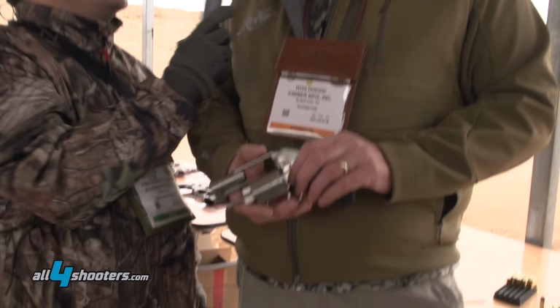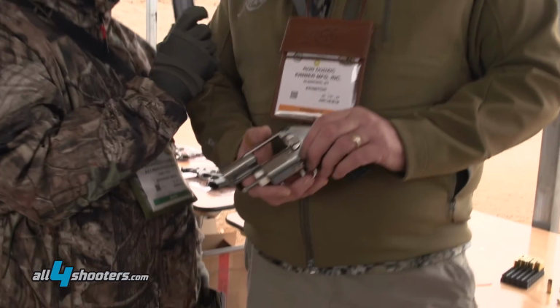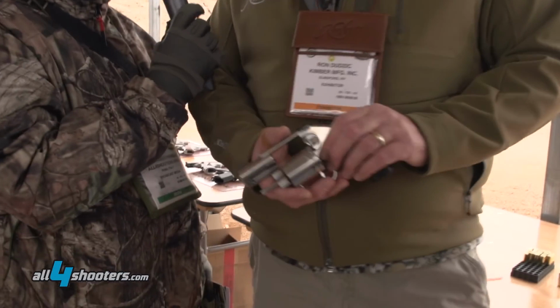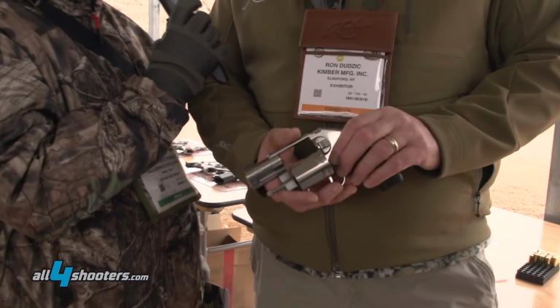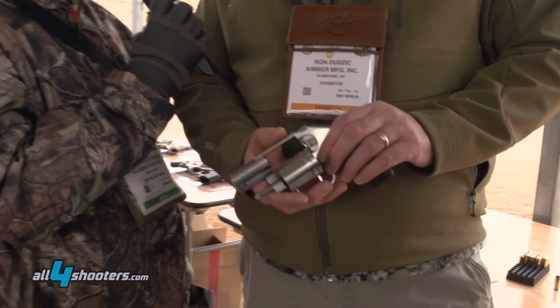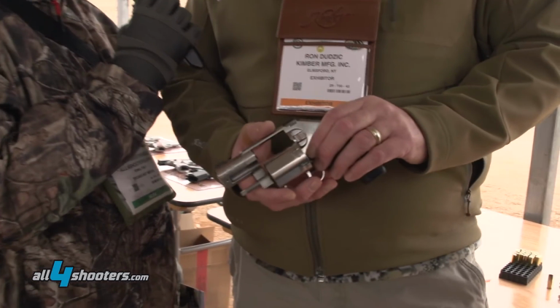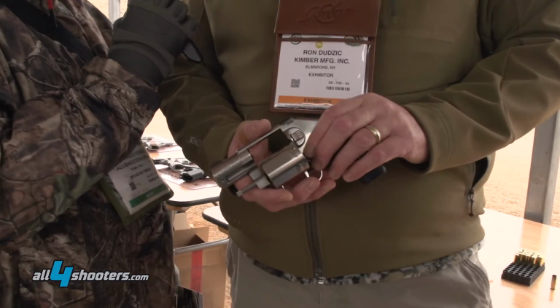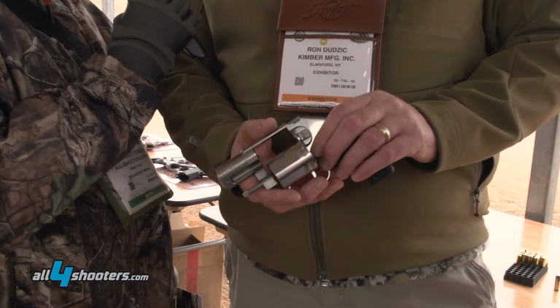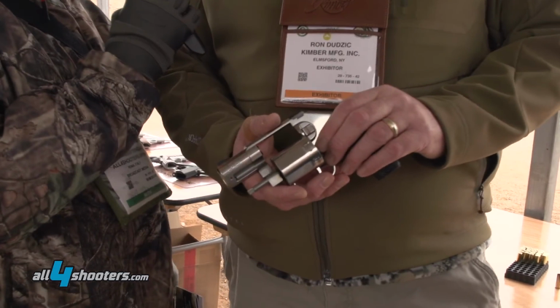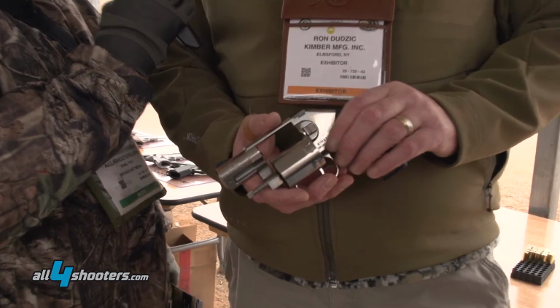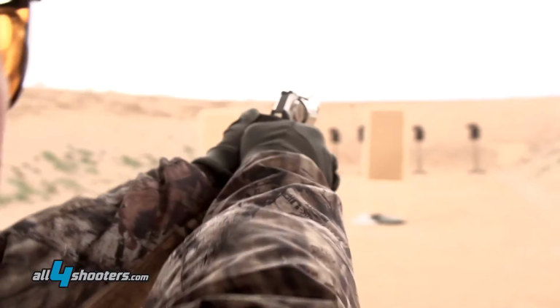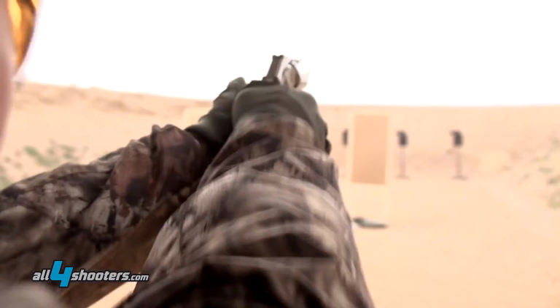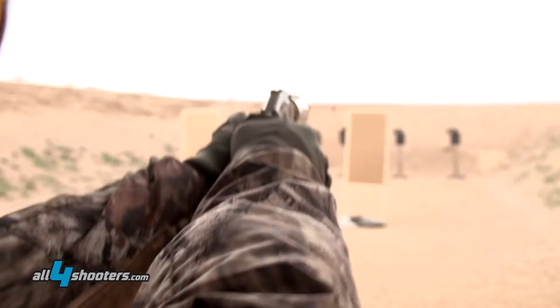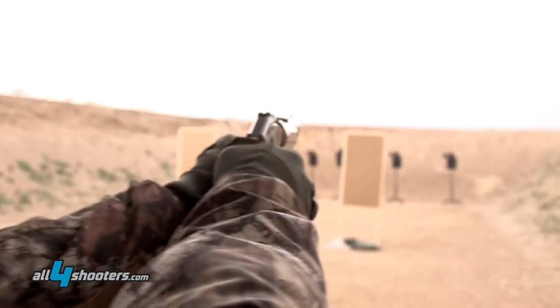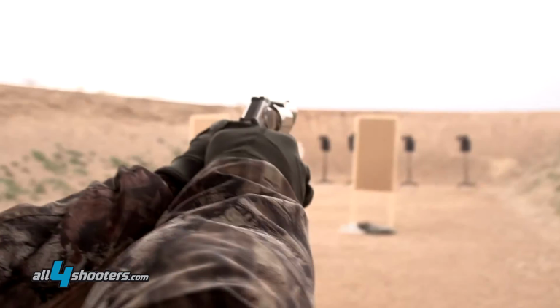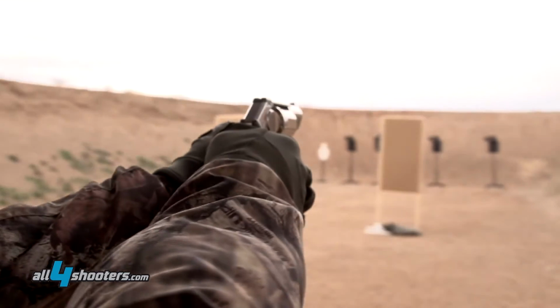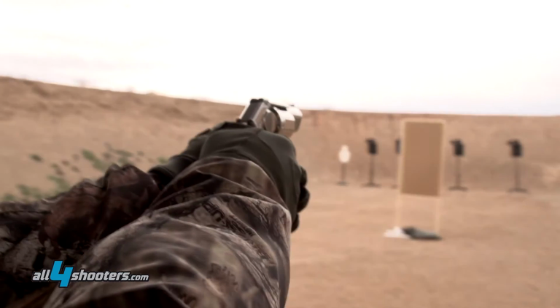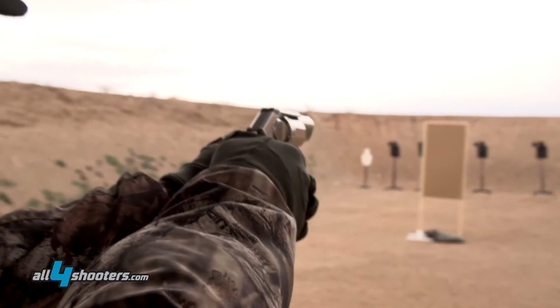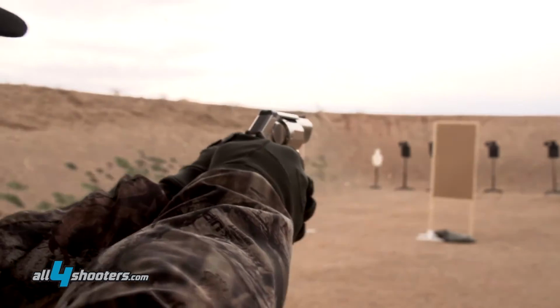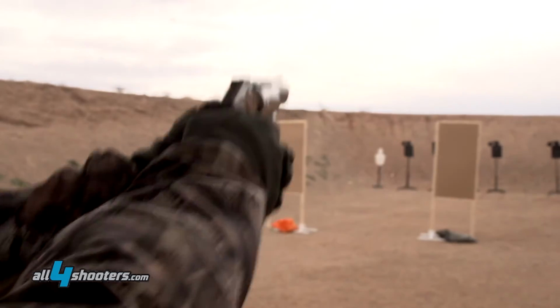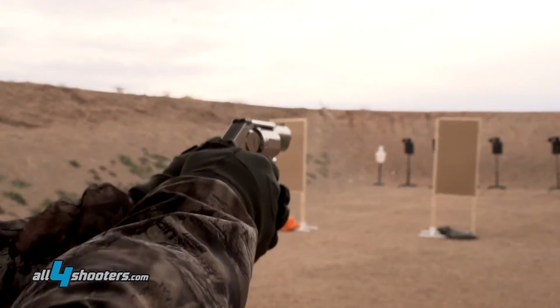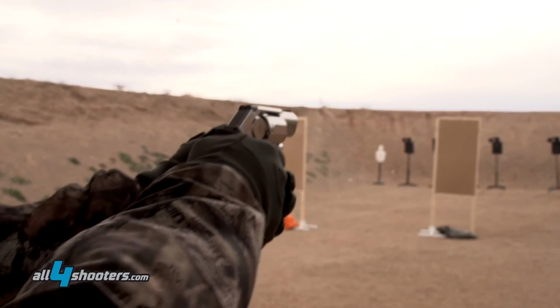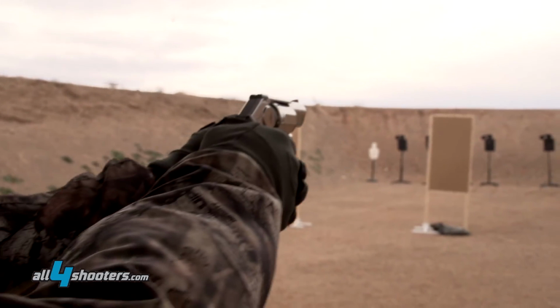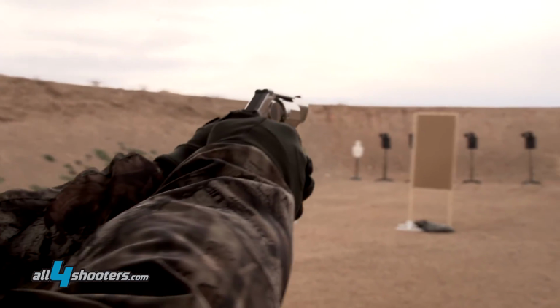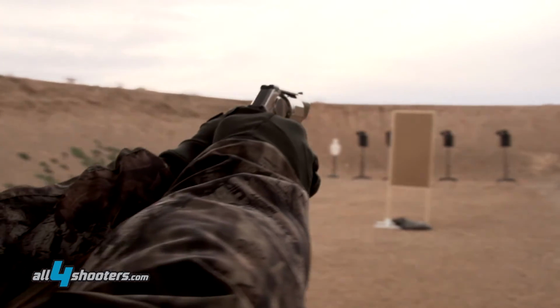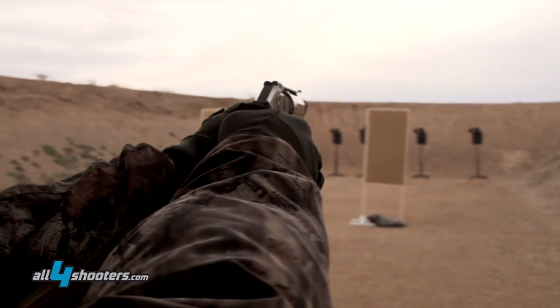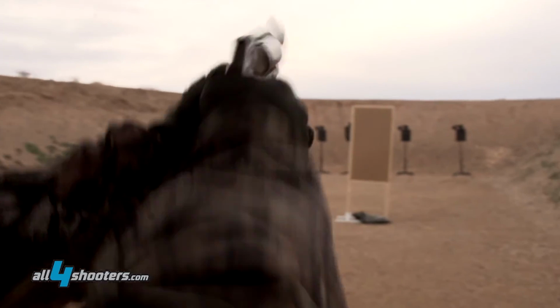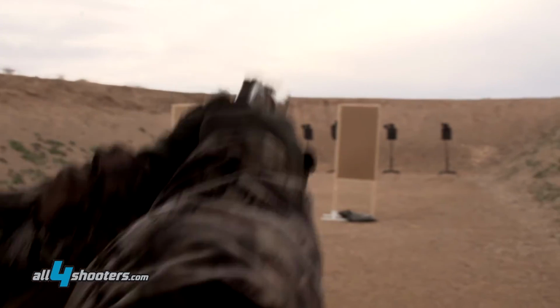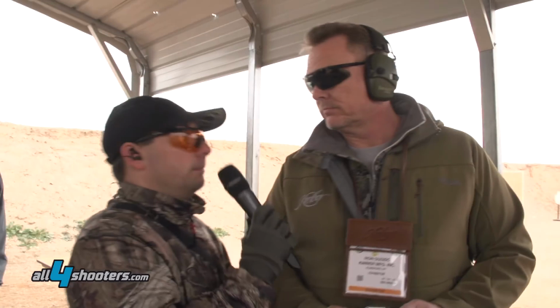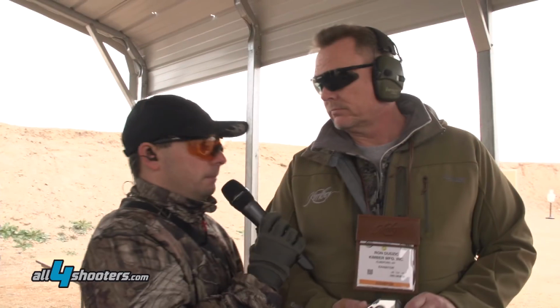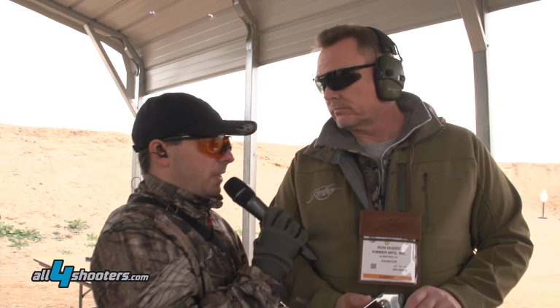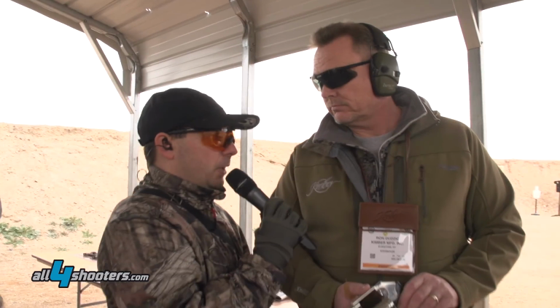Do you already have a manufacturer-suggested retail price? Yes, it's $899. Thank you.